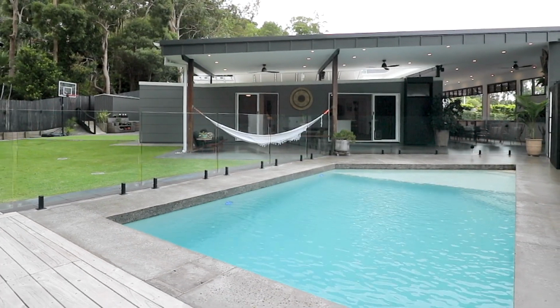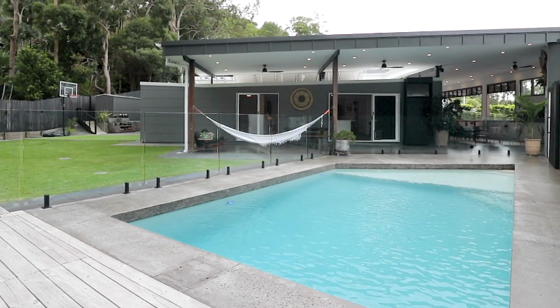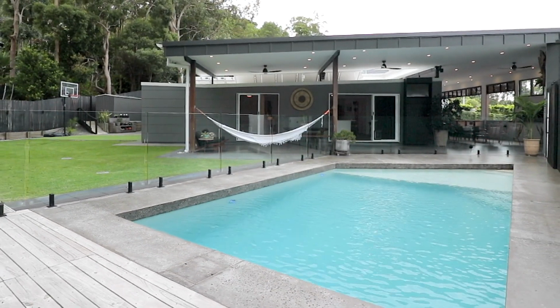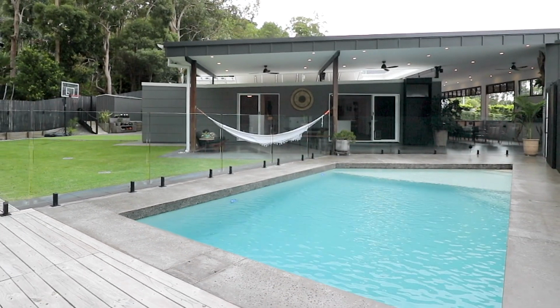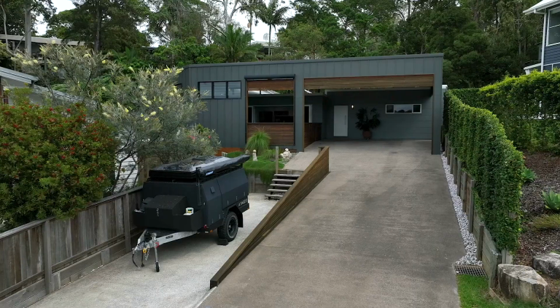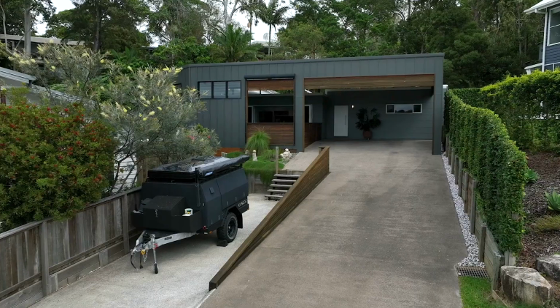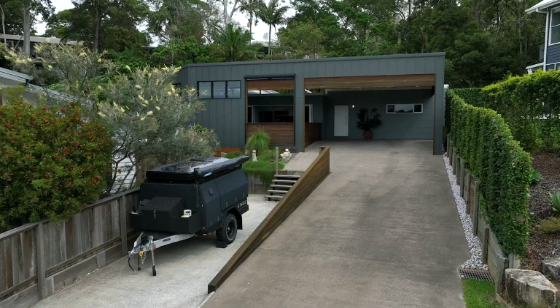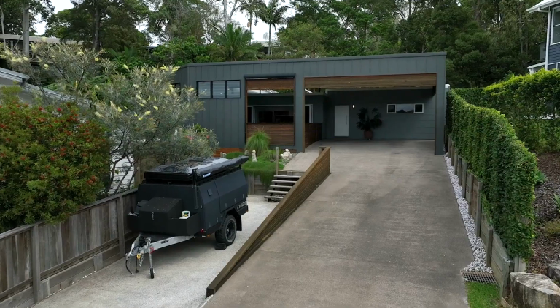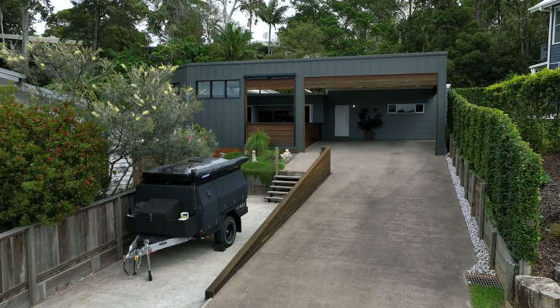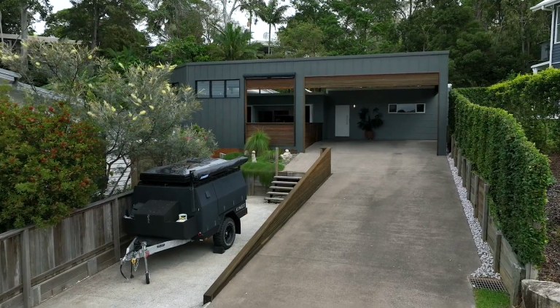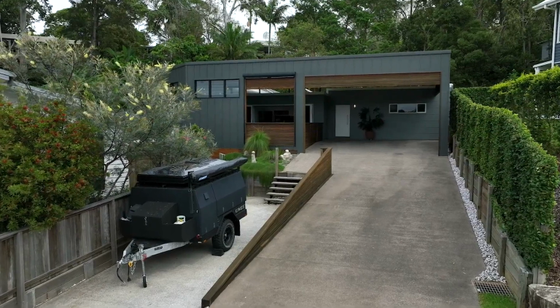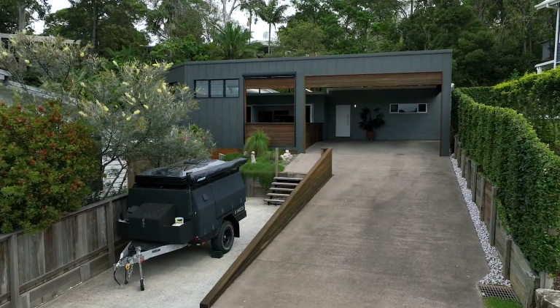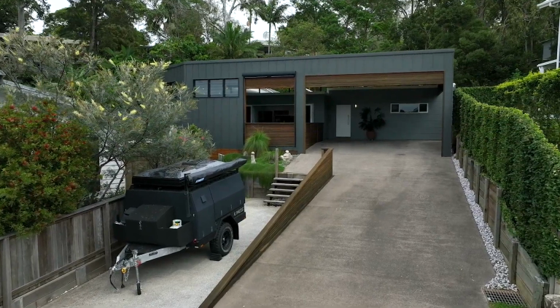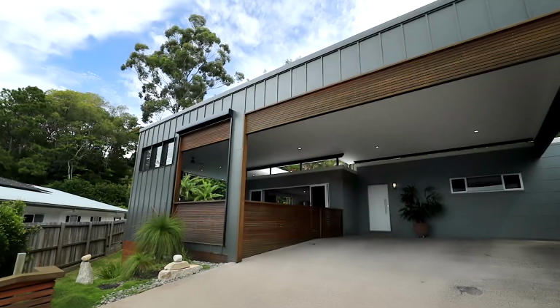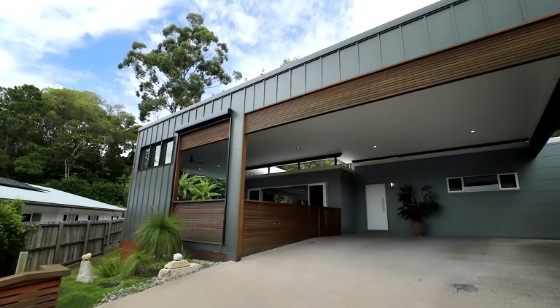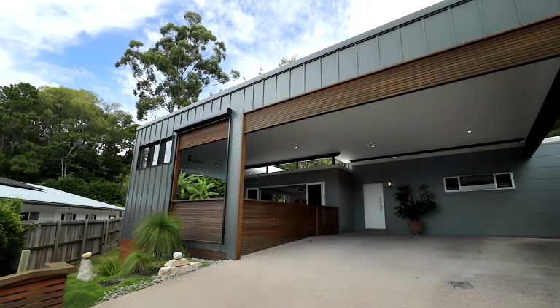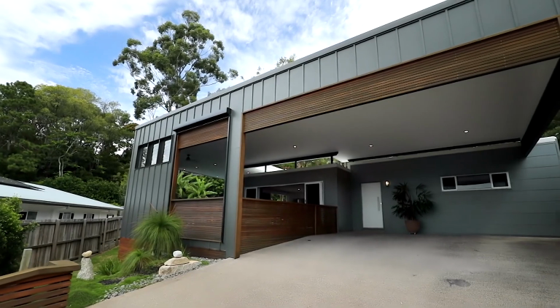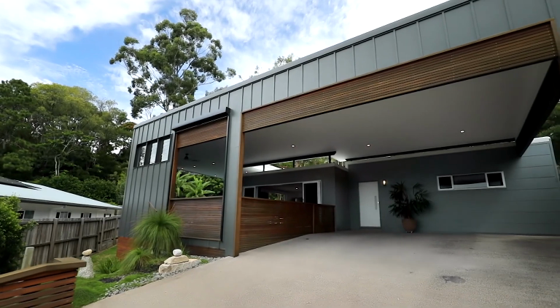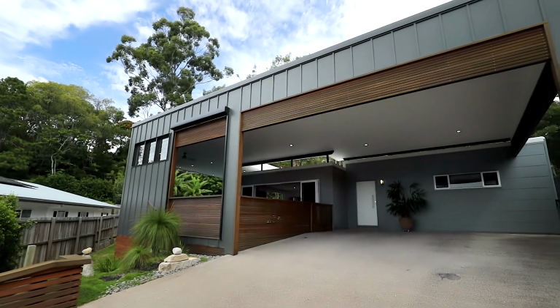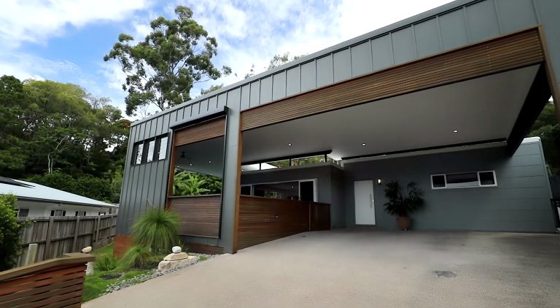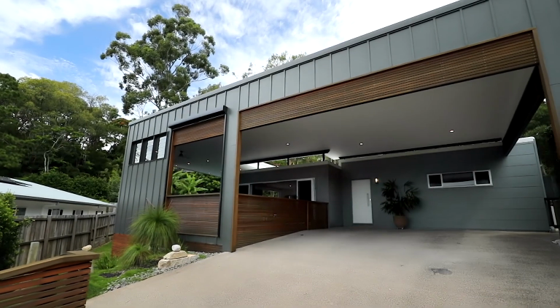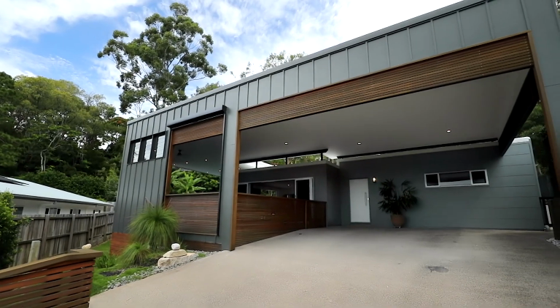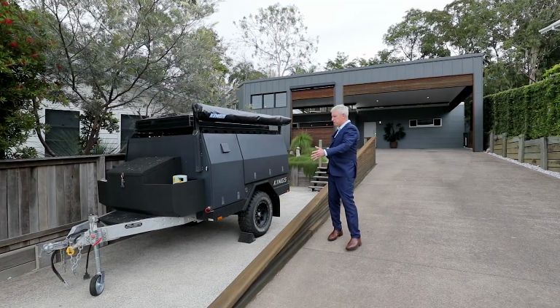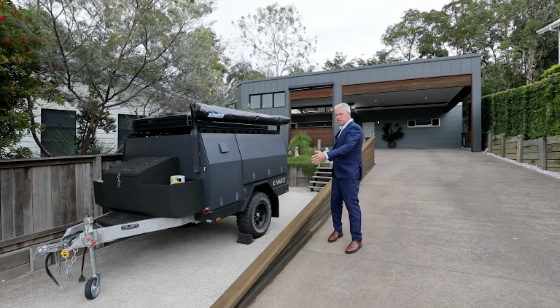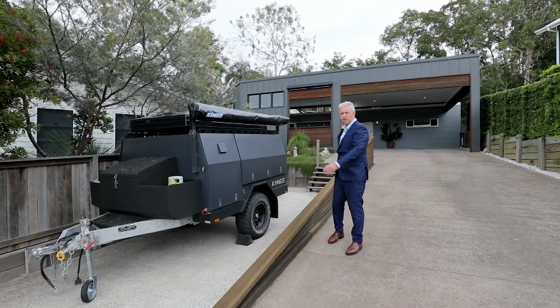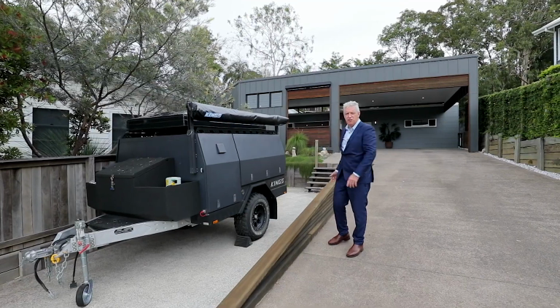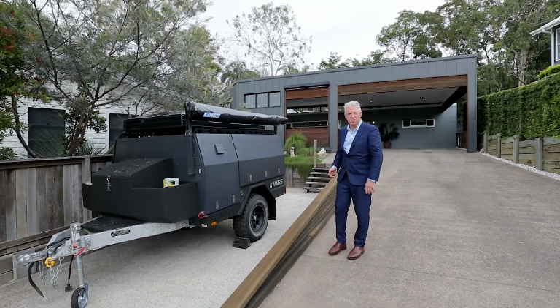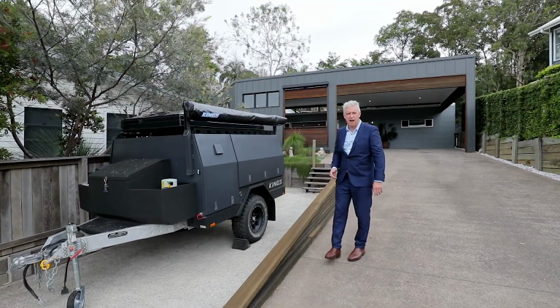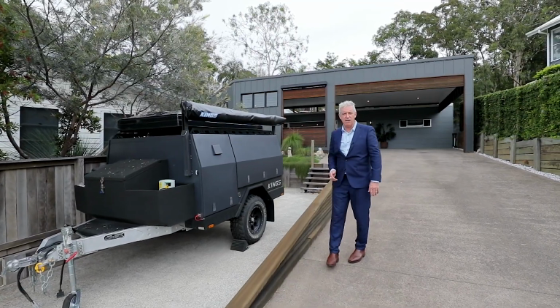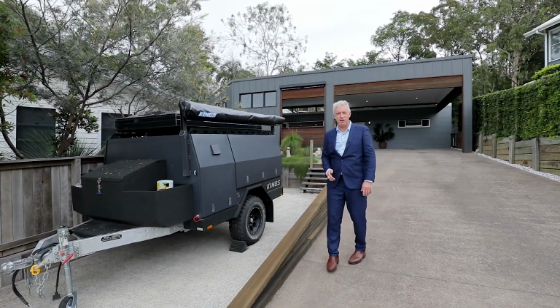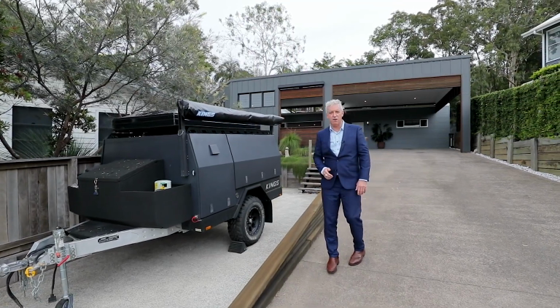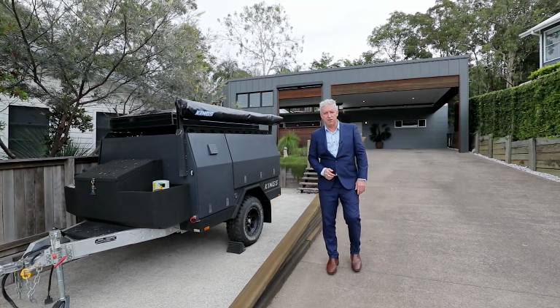Number eight, multiple off-street parking for vehicles, including space for a huge caravan or a boat.